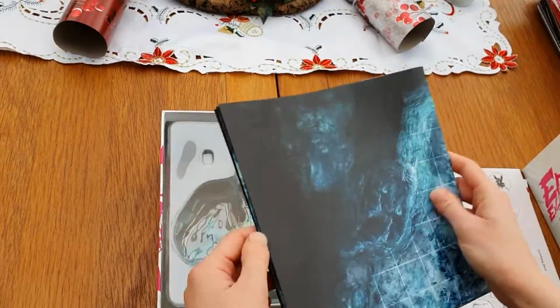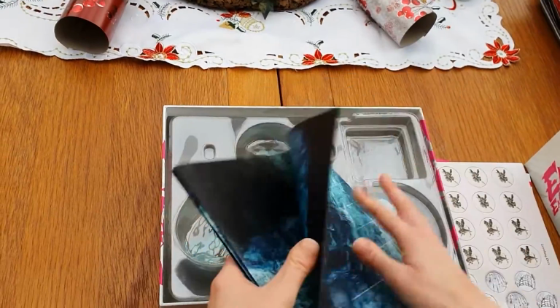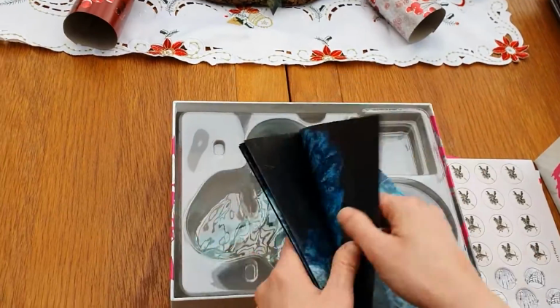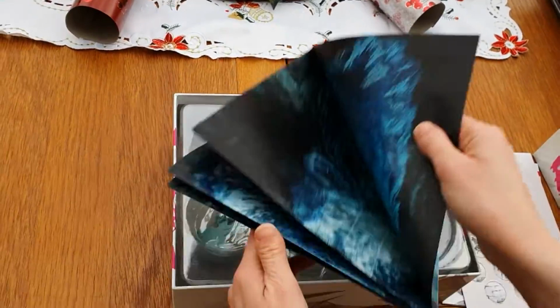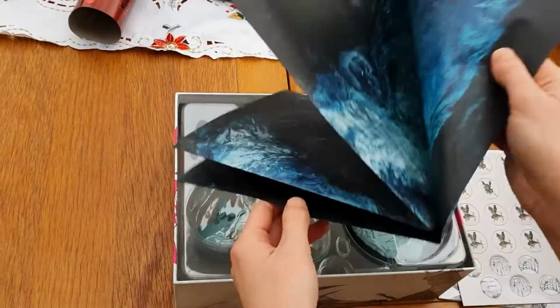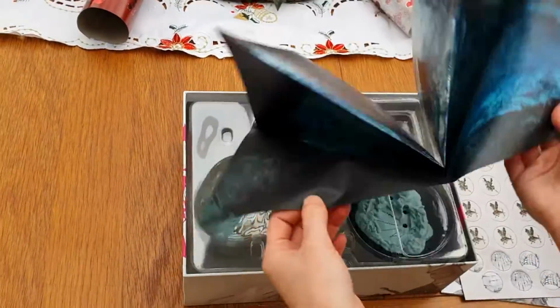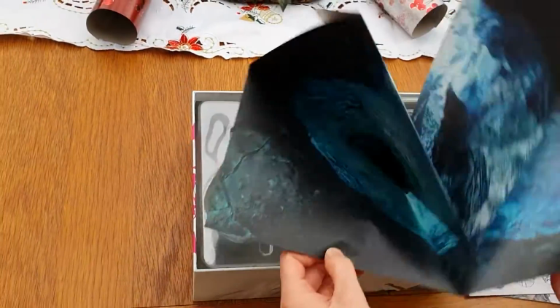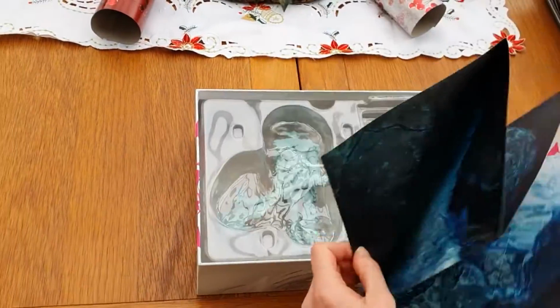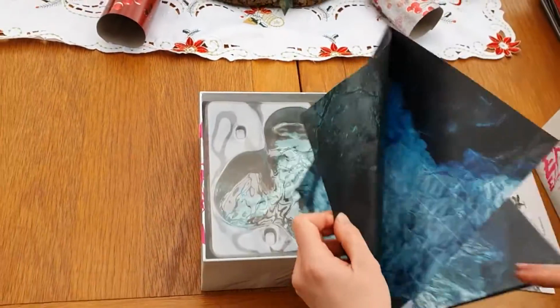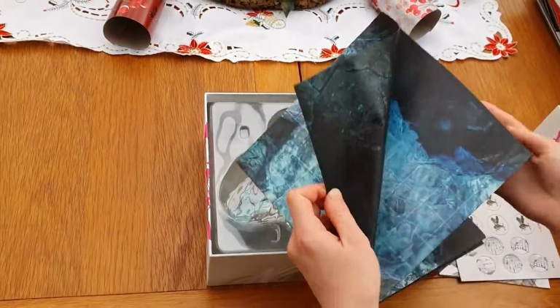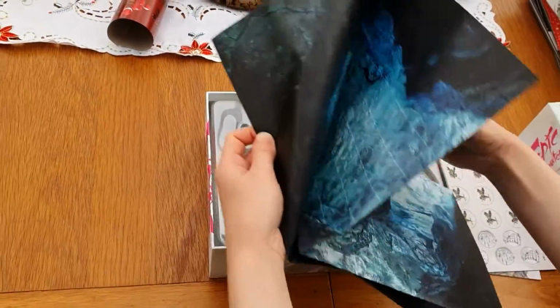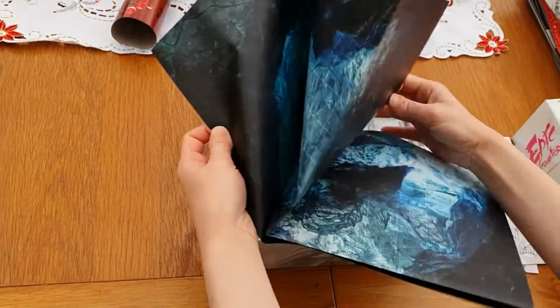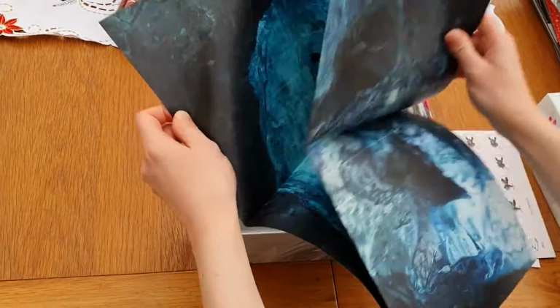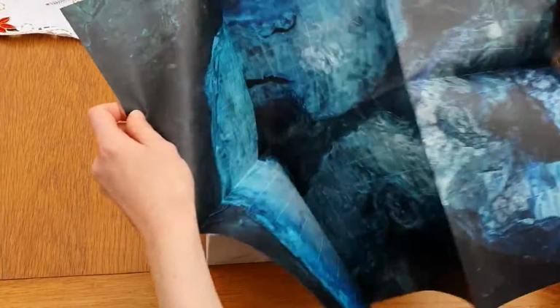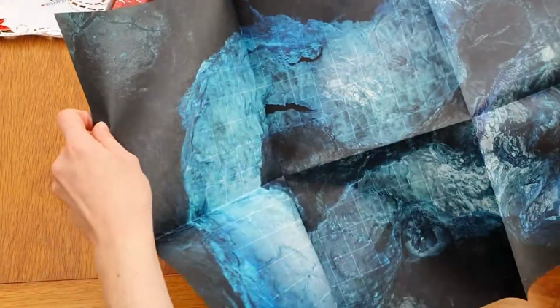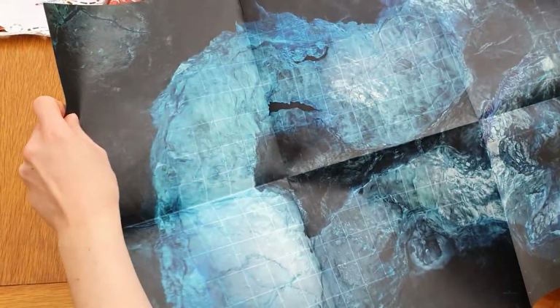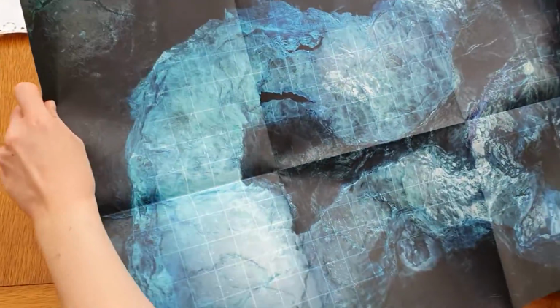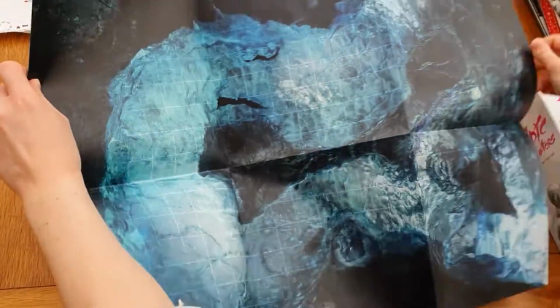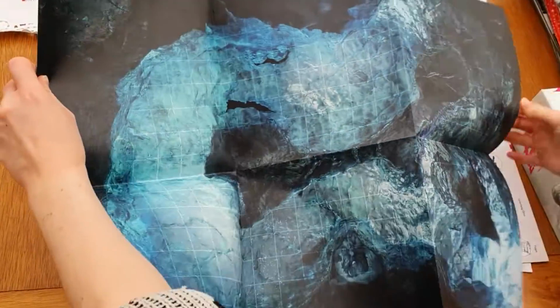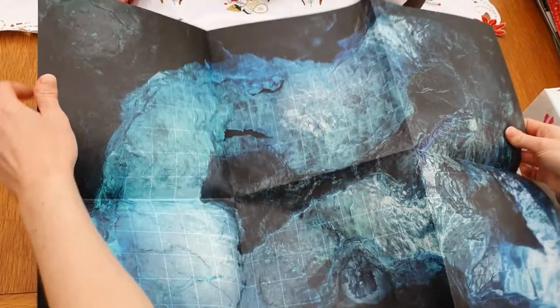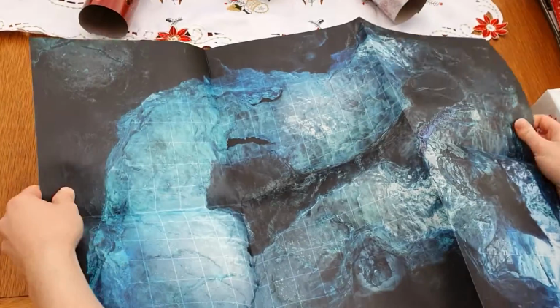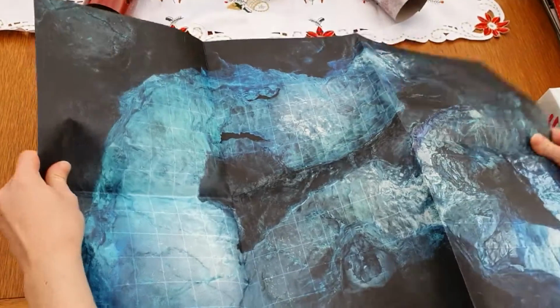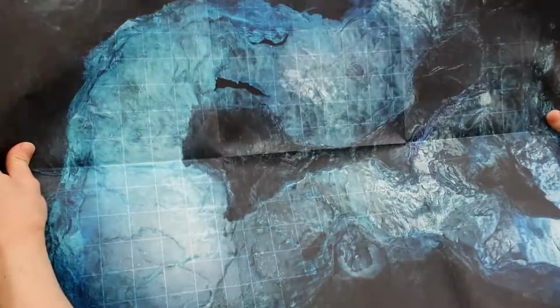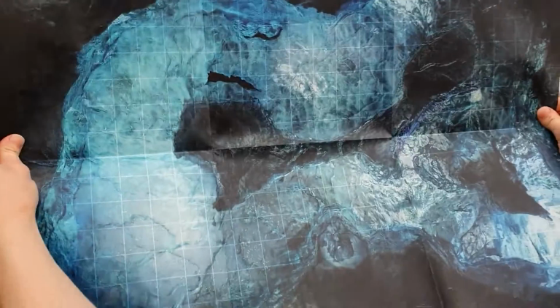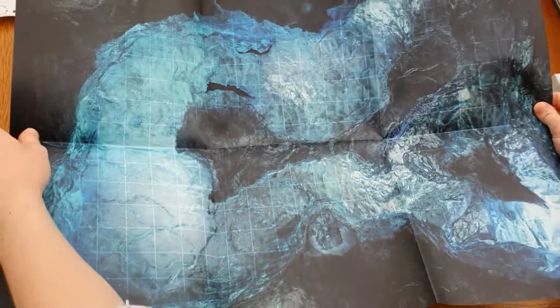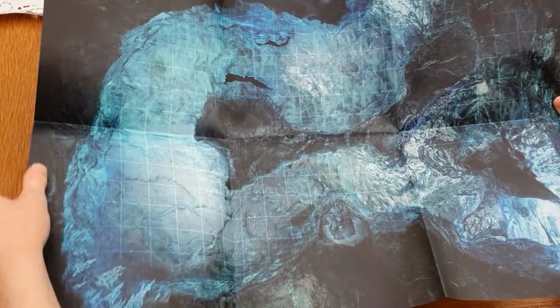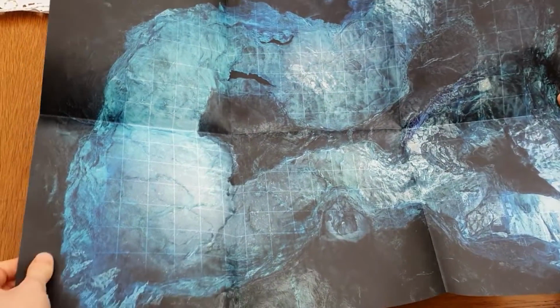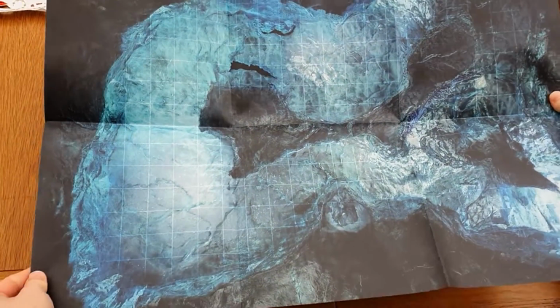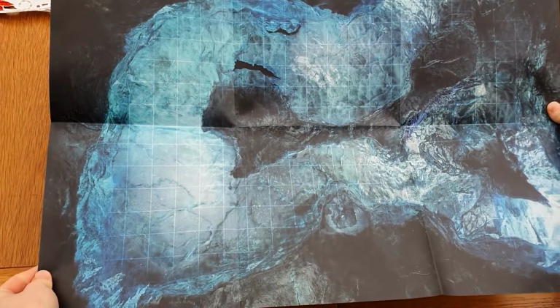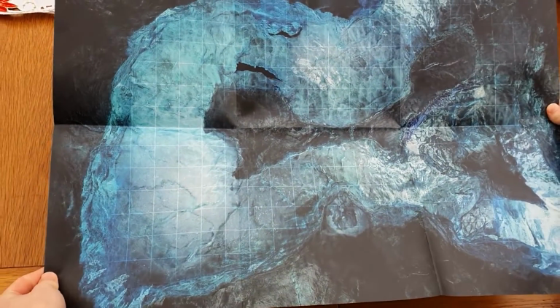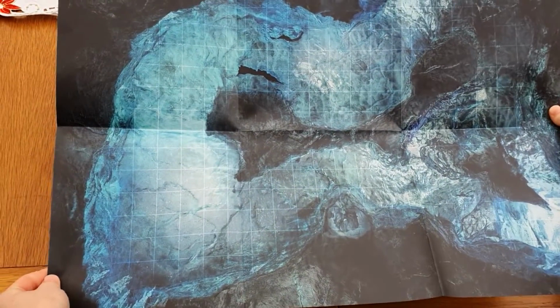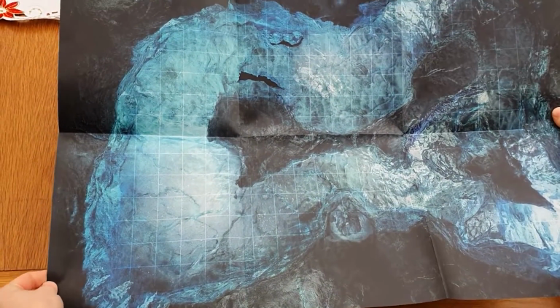Here we go — I'm really looking forward to seeing this. Gorgeous colours on that, absolutely gorgeous.